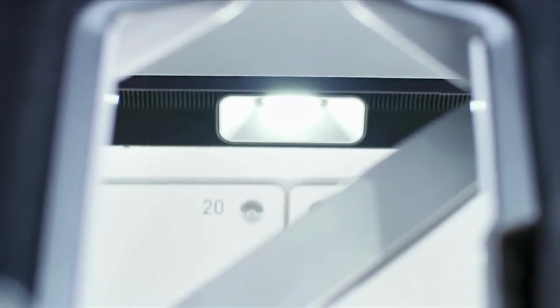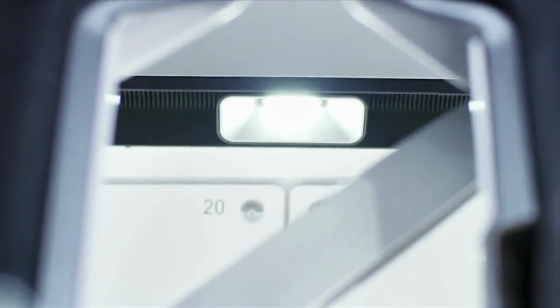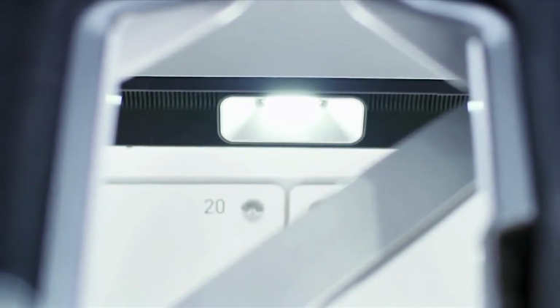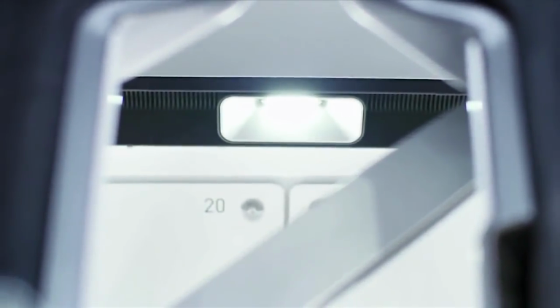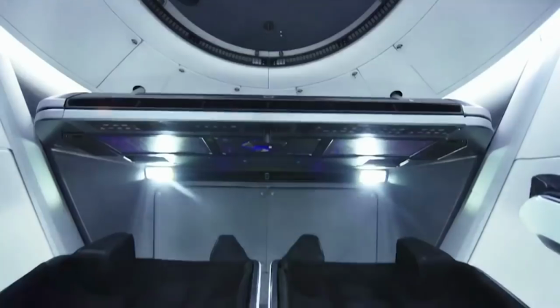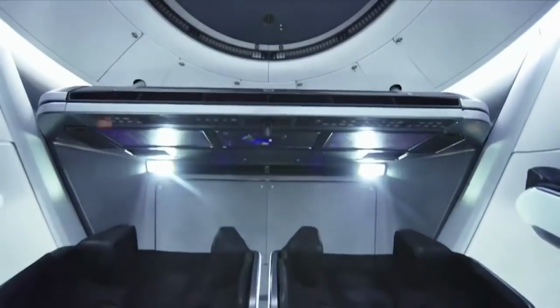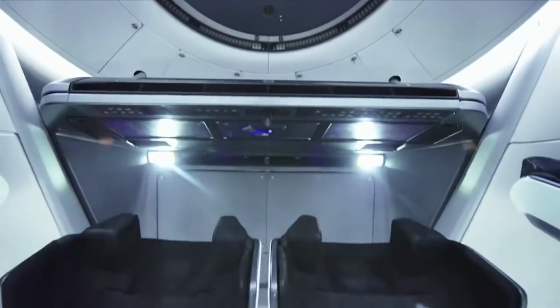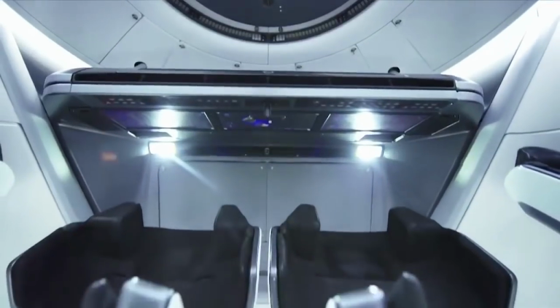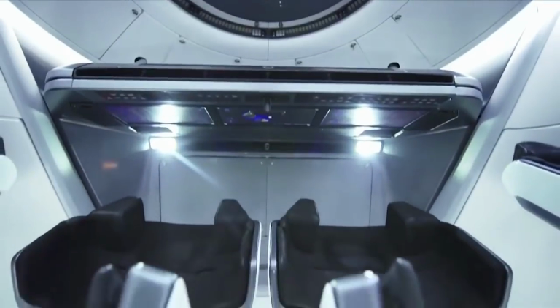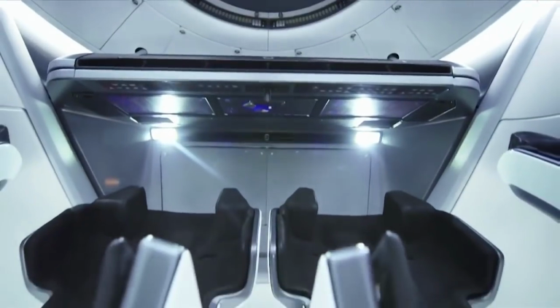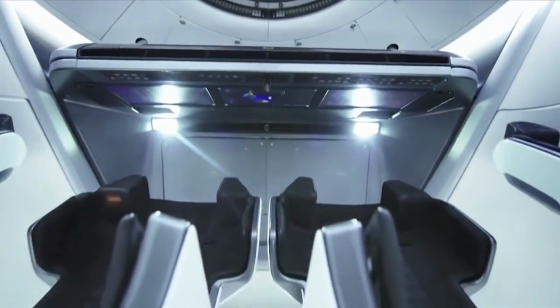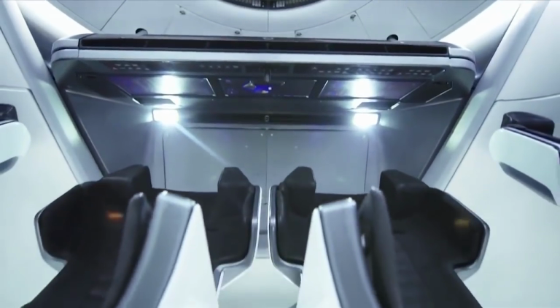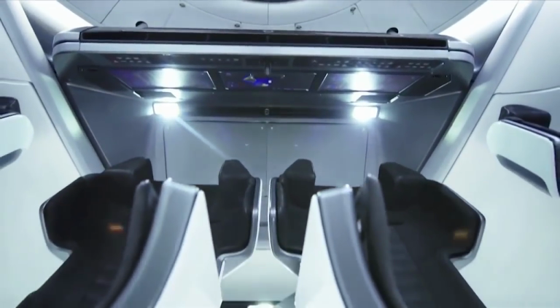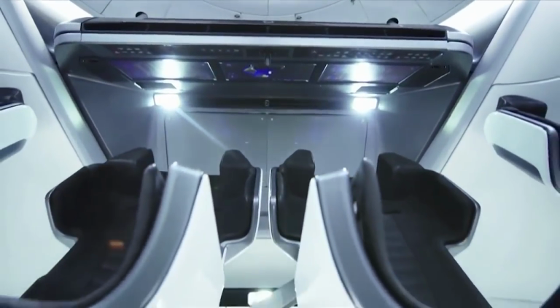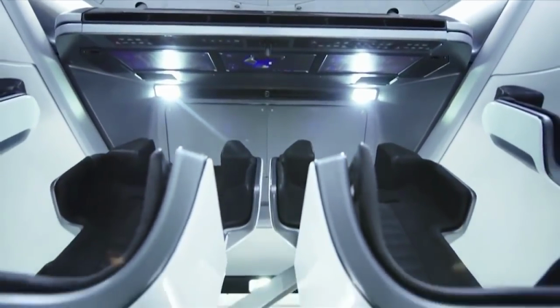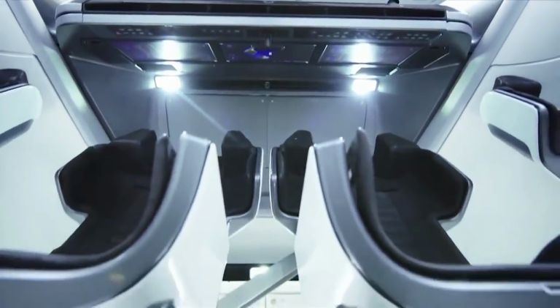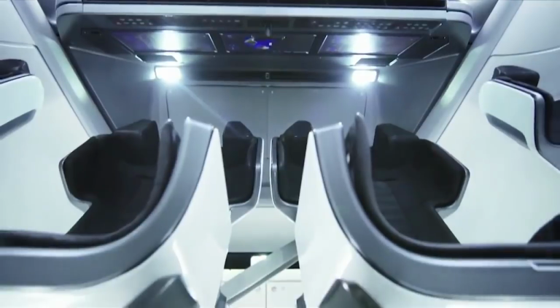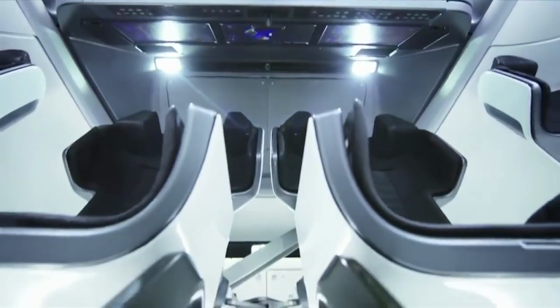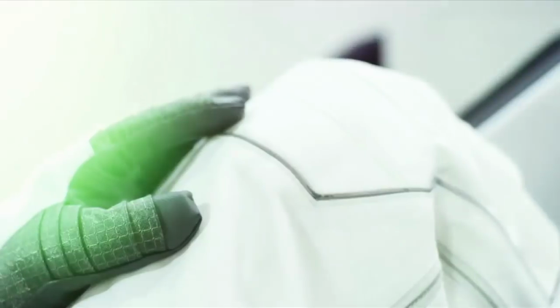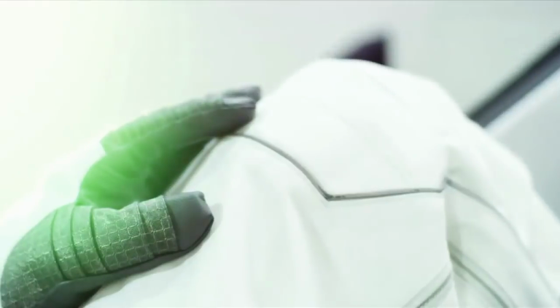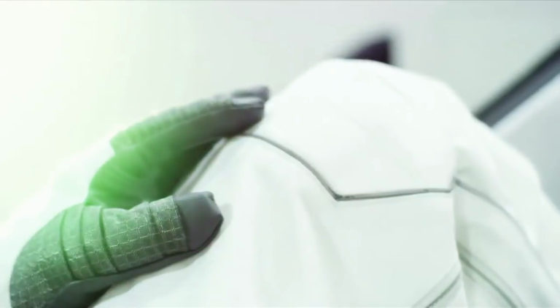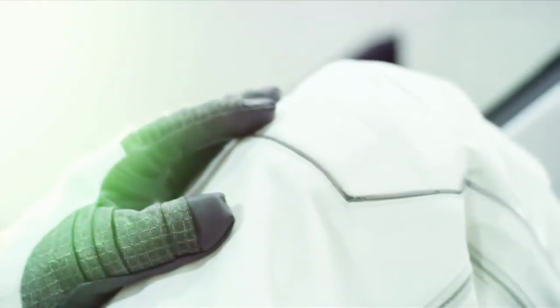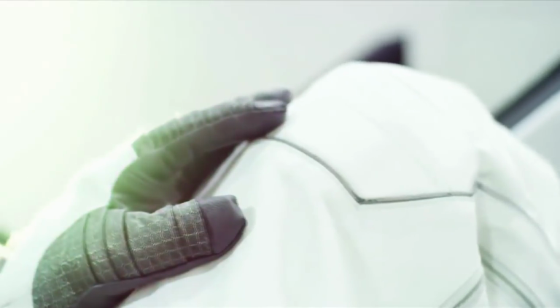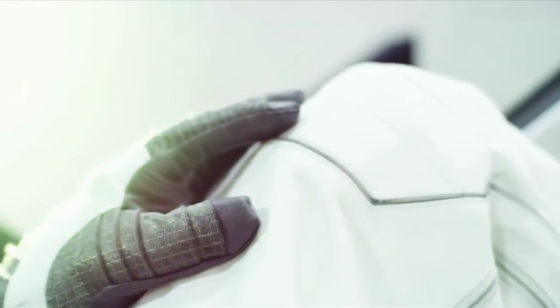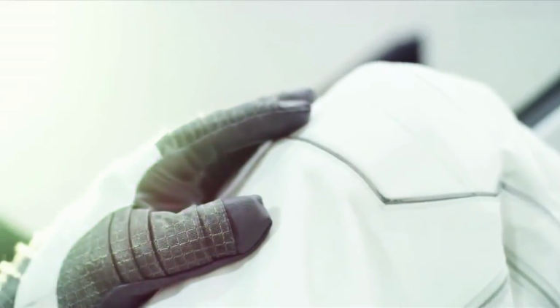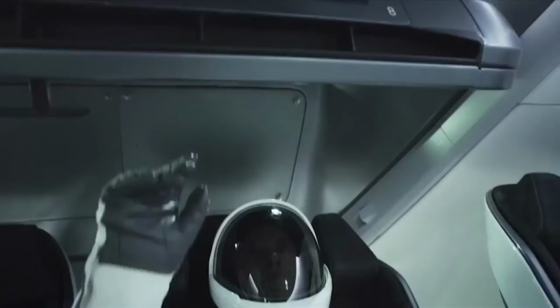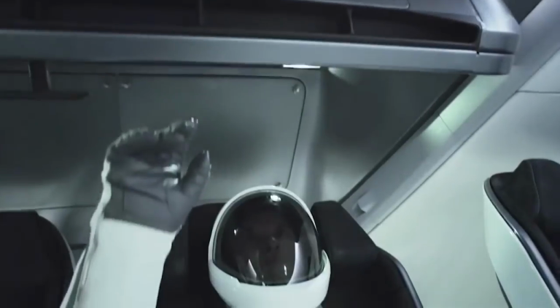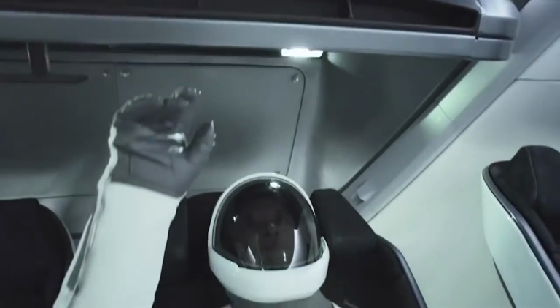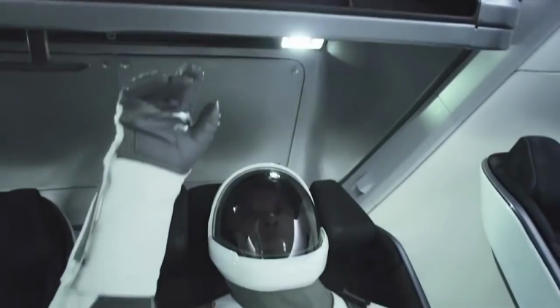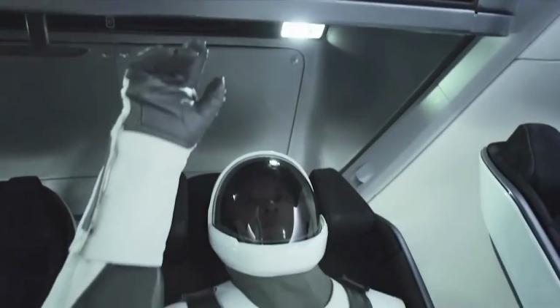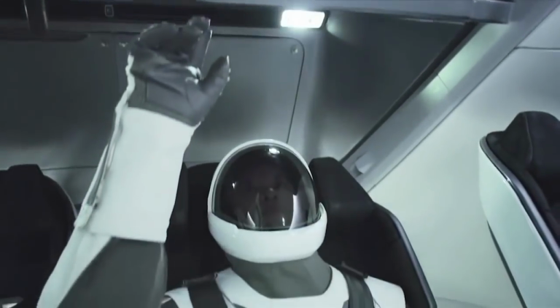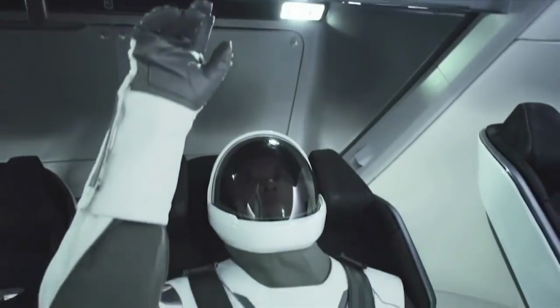This is the interior of the Dragon 2 spacecraft. We'll be using it to carry people up to the spacecraft.